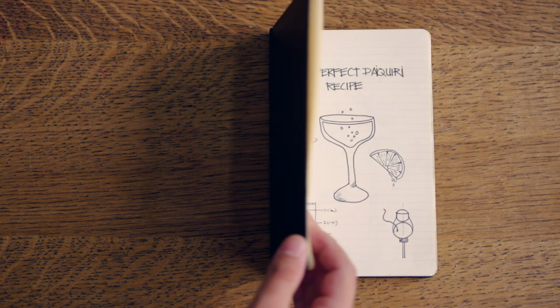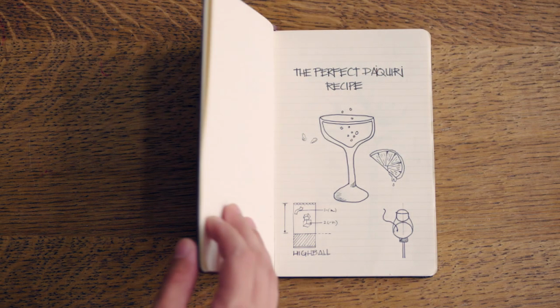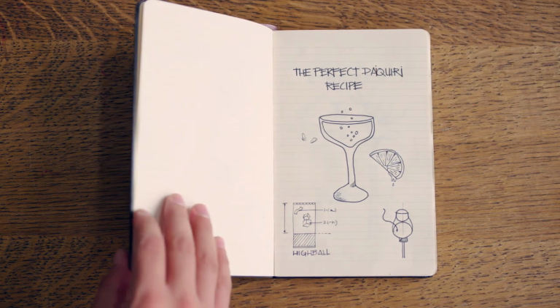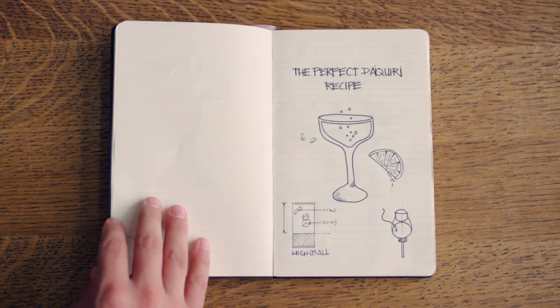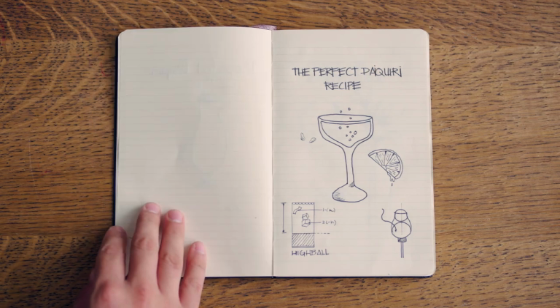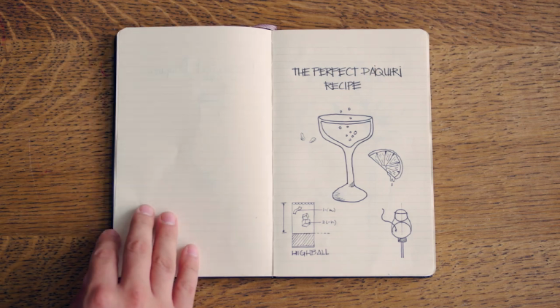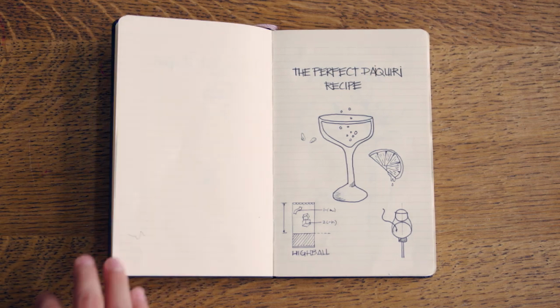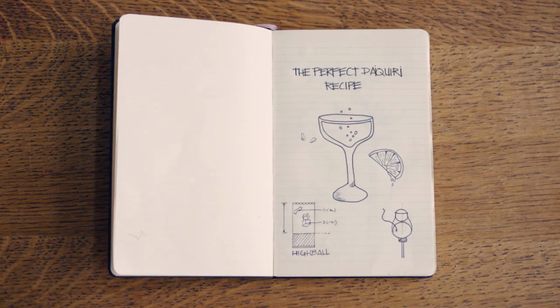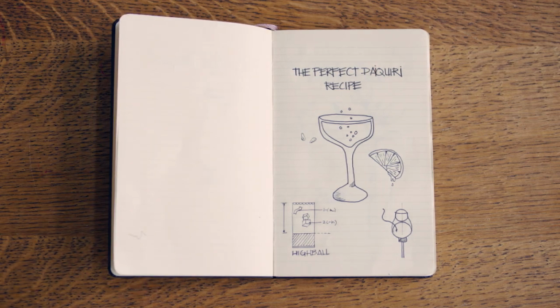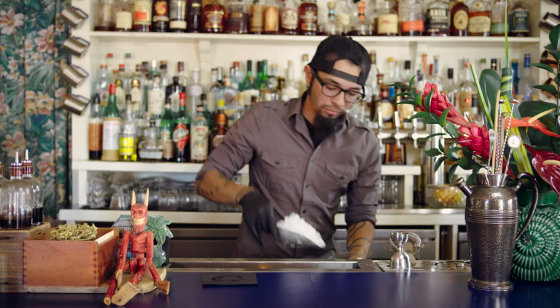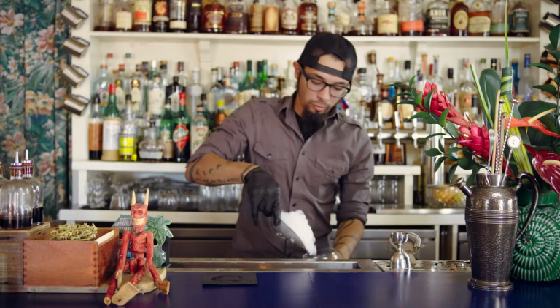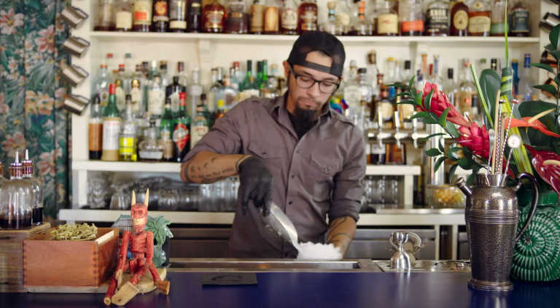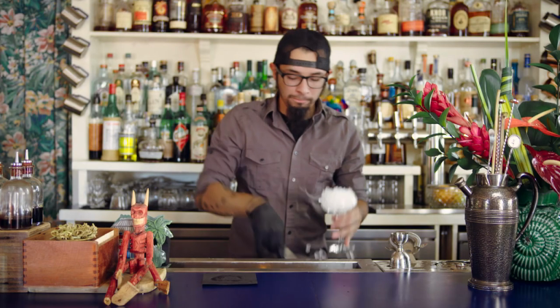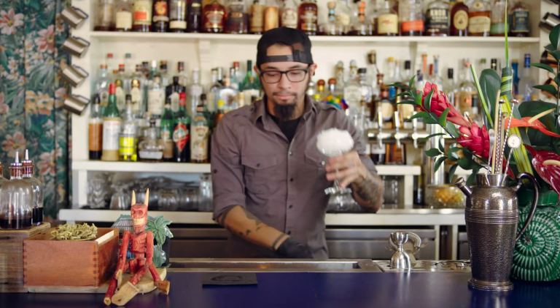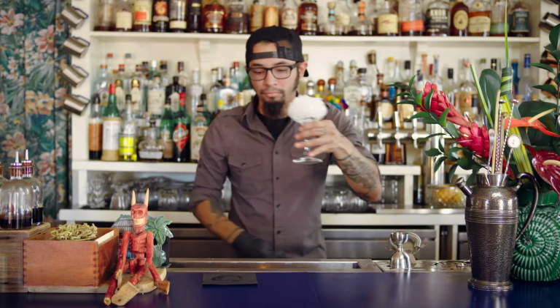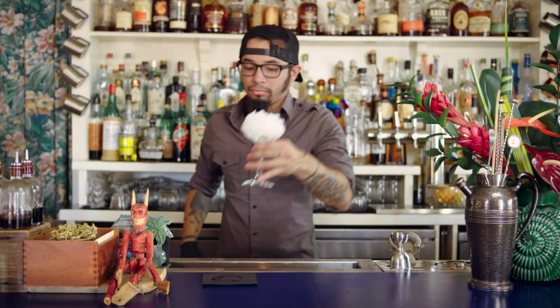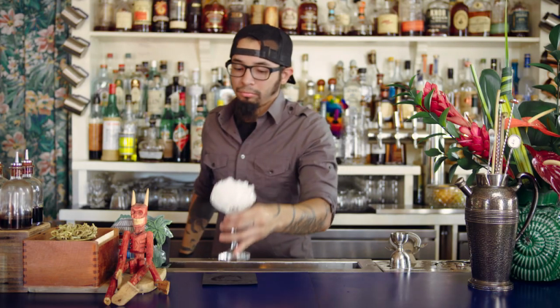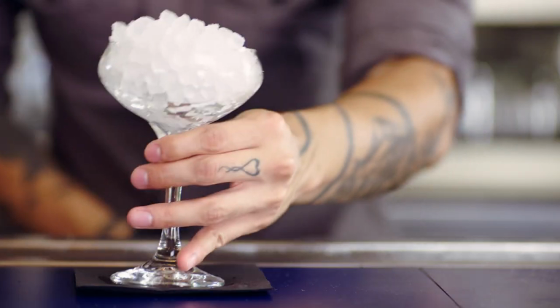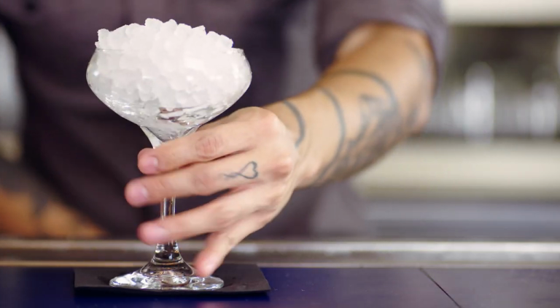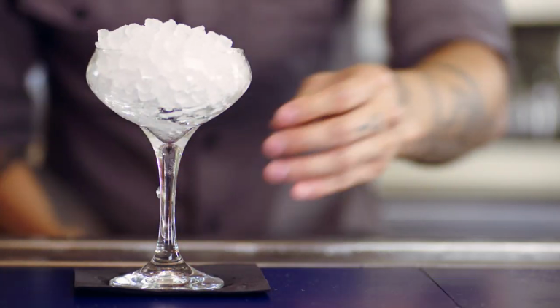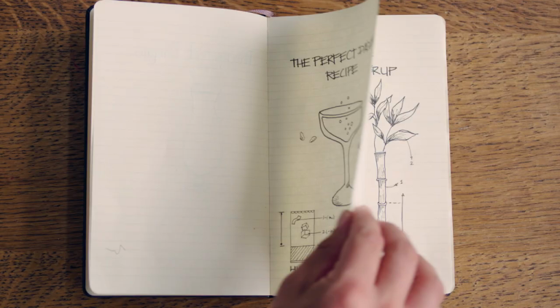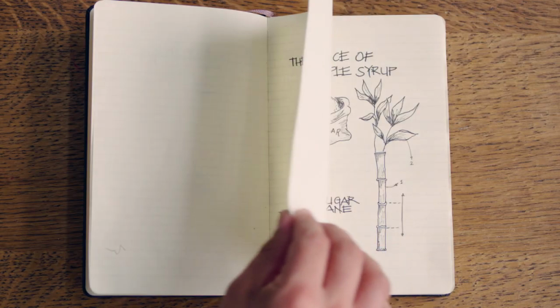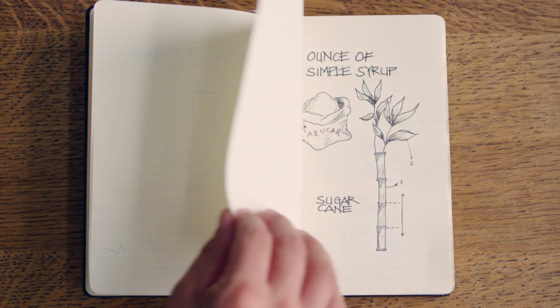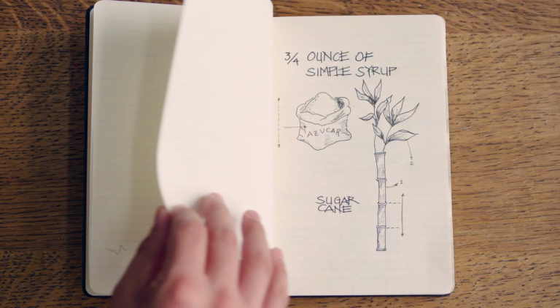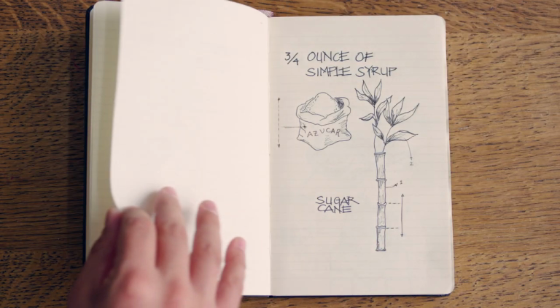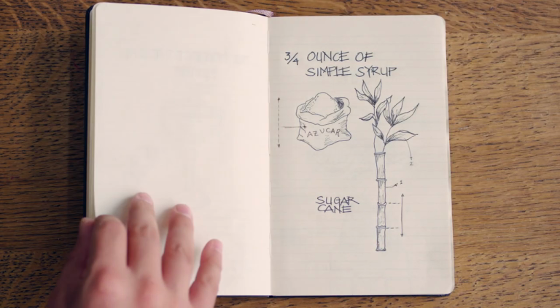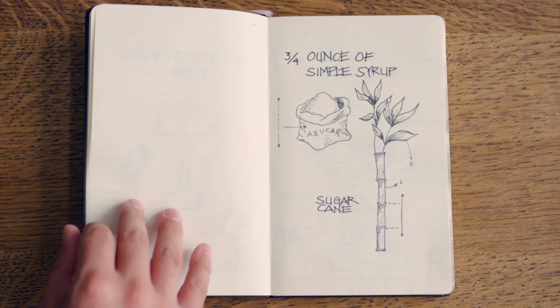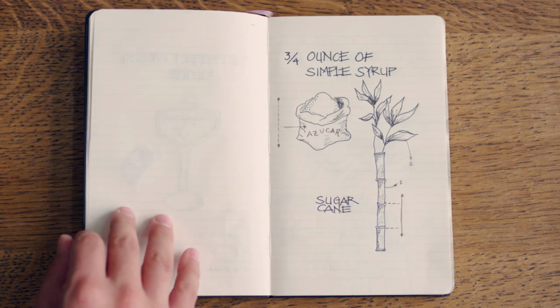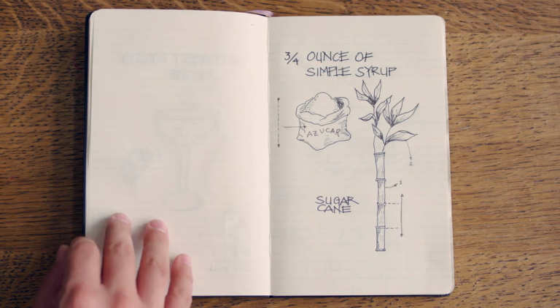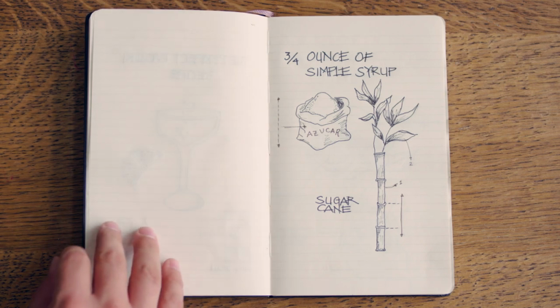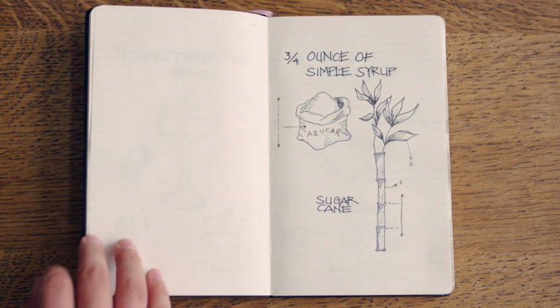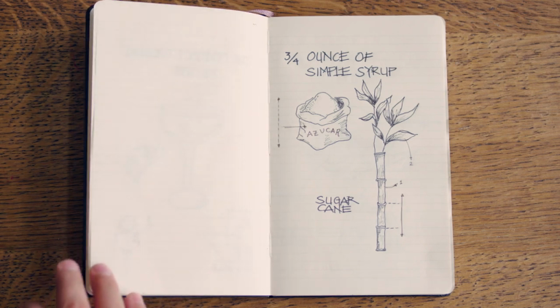Now, let's make a daiquiri. First, you'll need a chilled coupe glass. Then we'll need three quarters of an ounce of simple syrup.